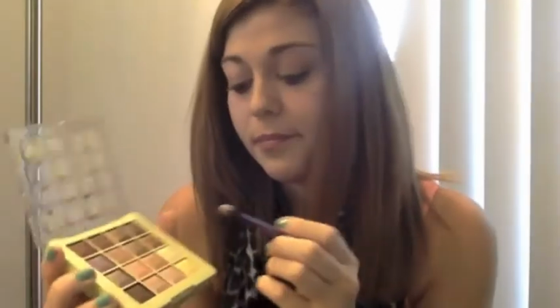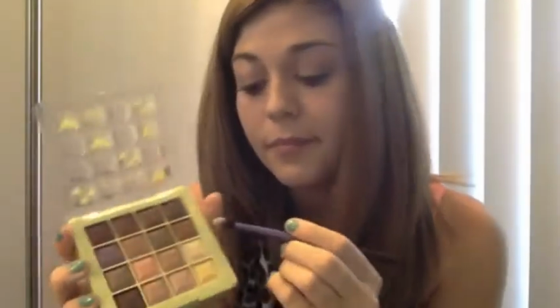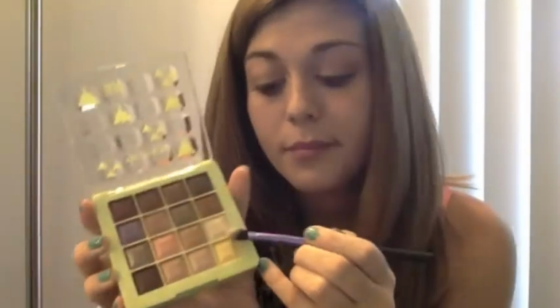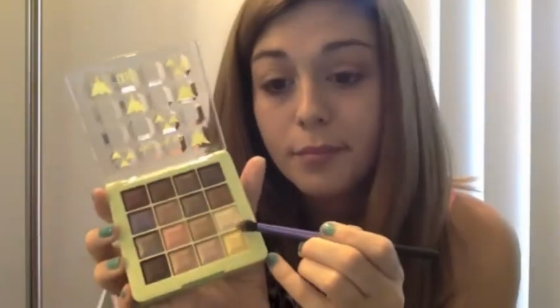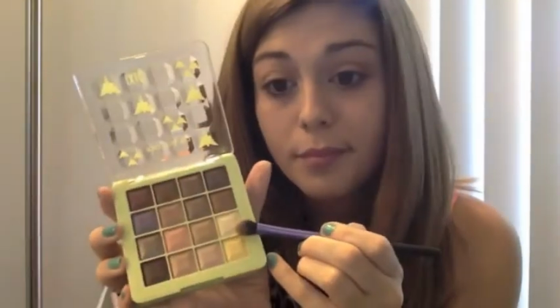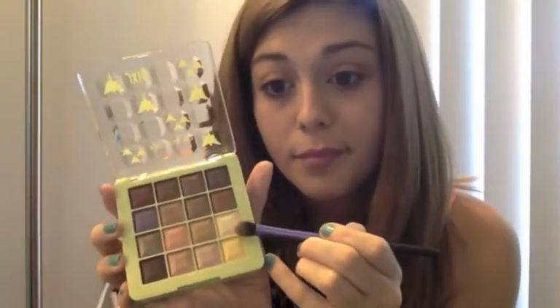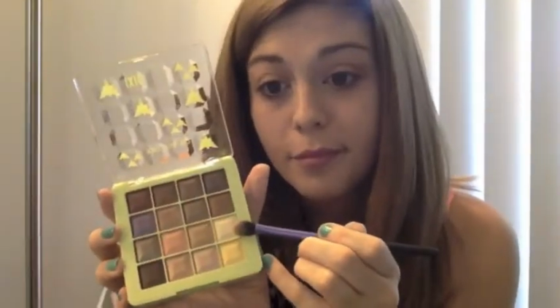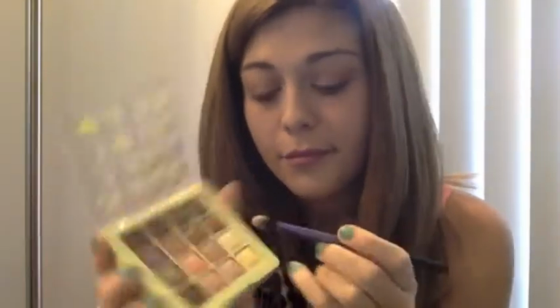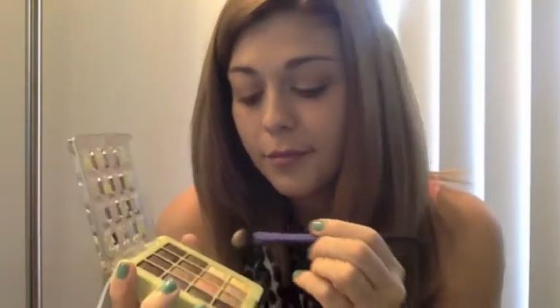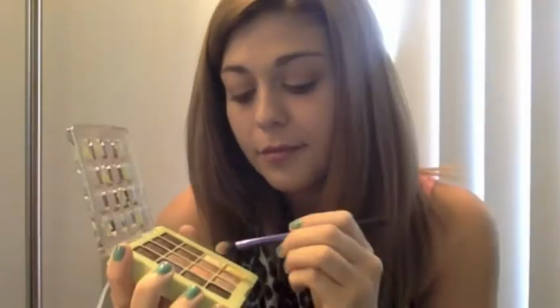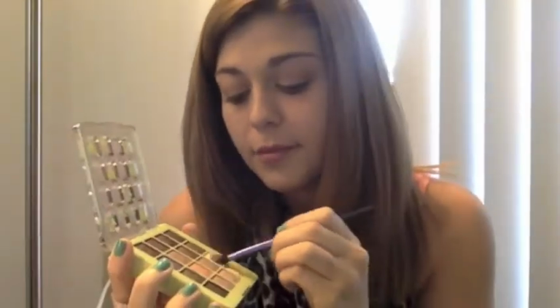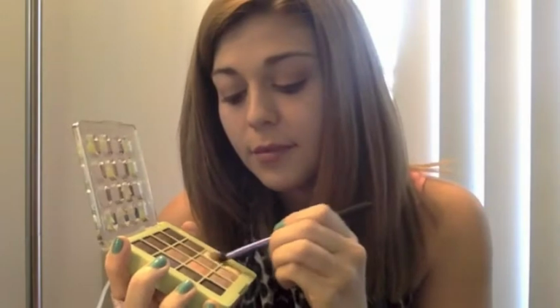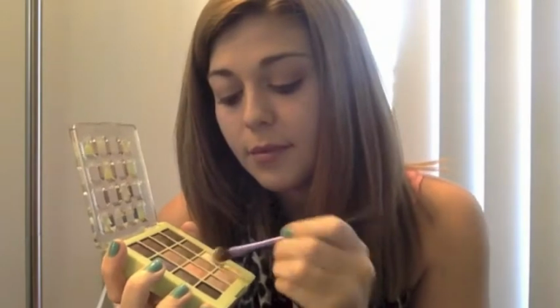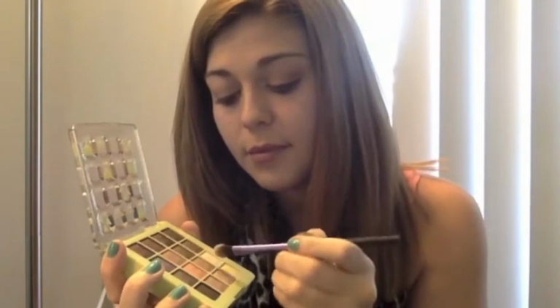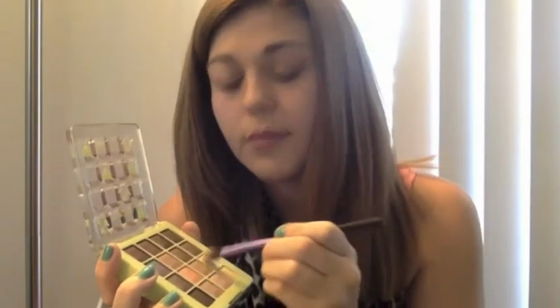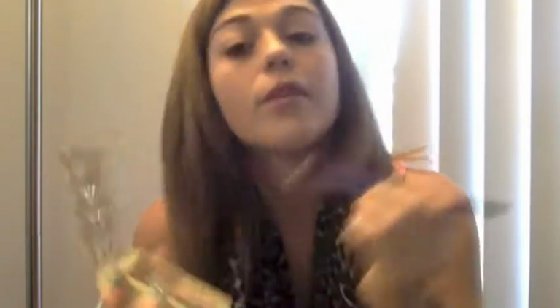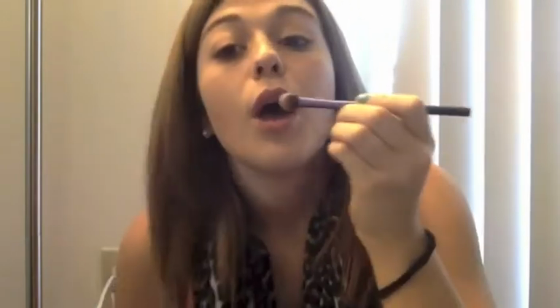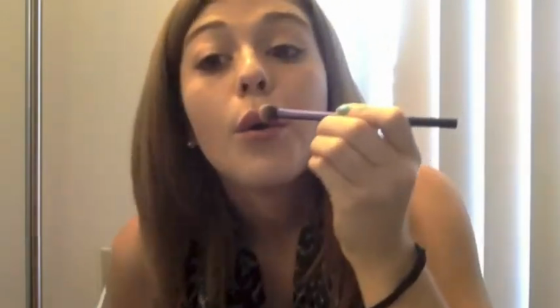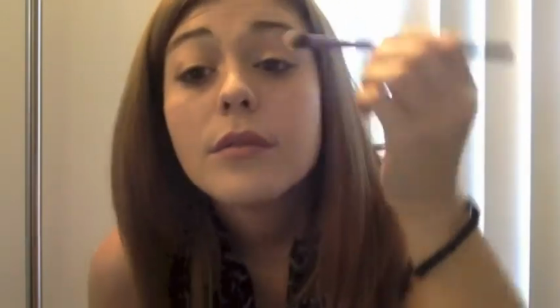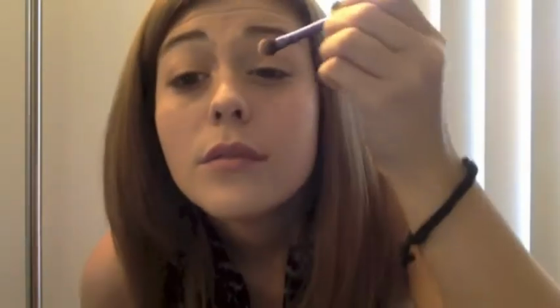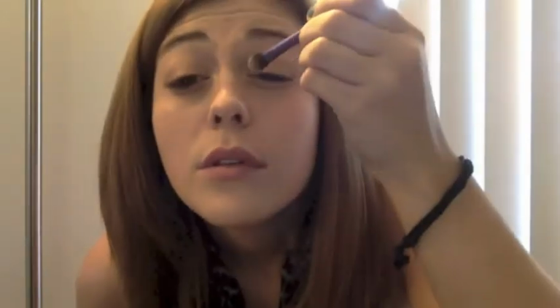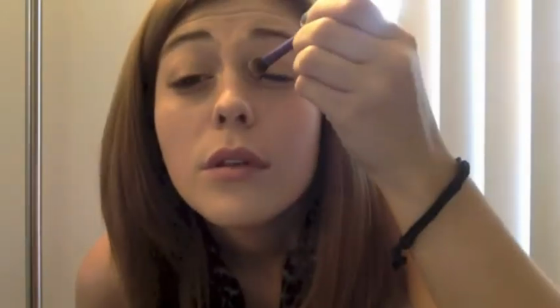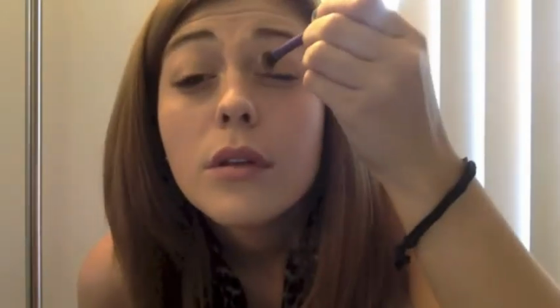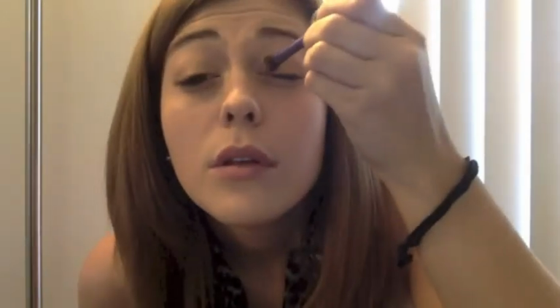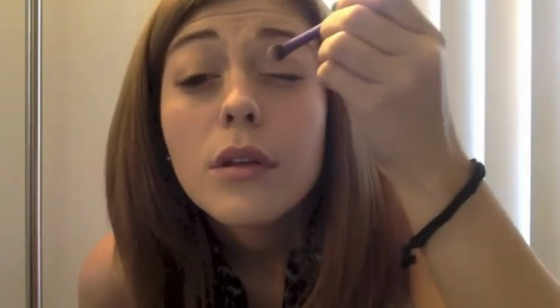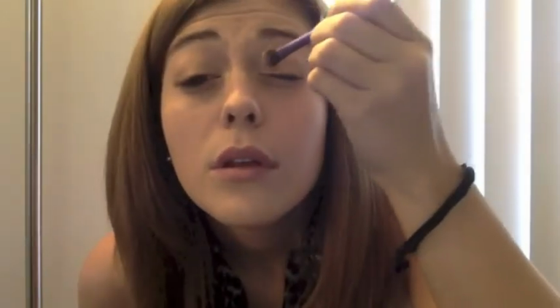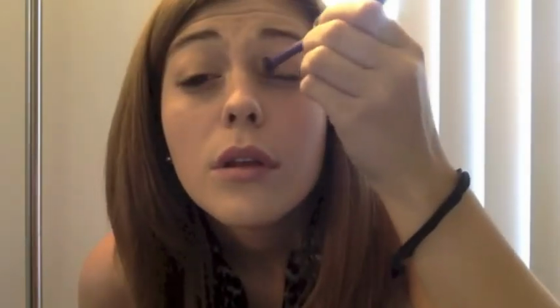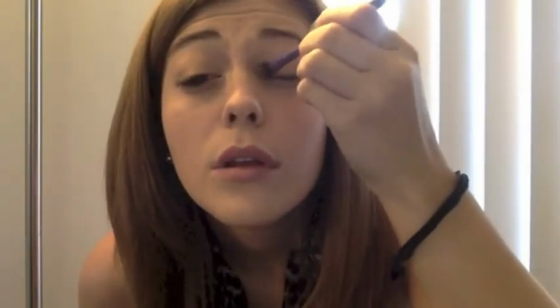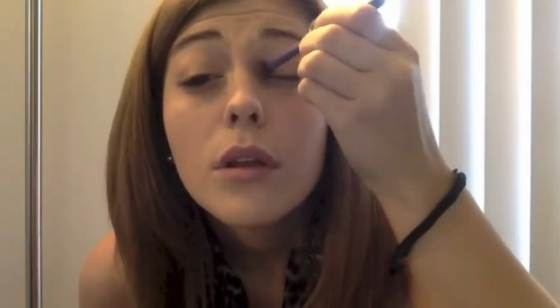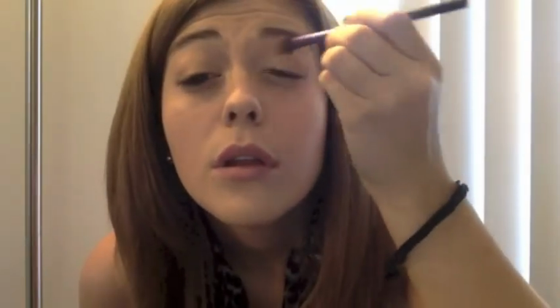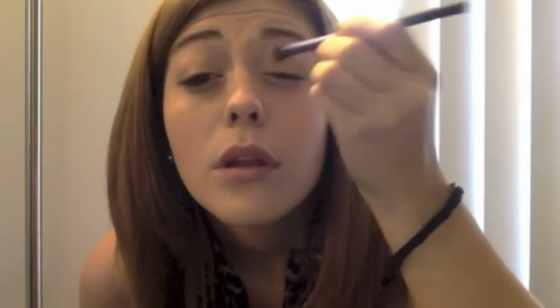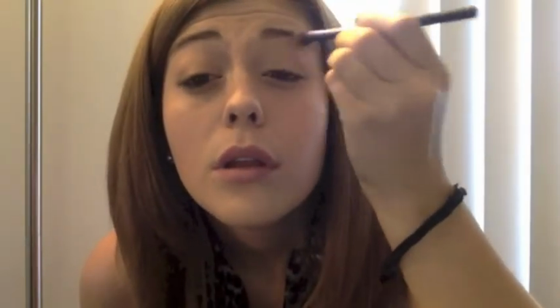Now I'm going to be picking up the lightest color in the palette to add to my inner eyes, and then also apply it to my brow bone.